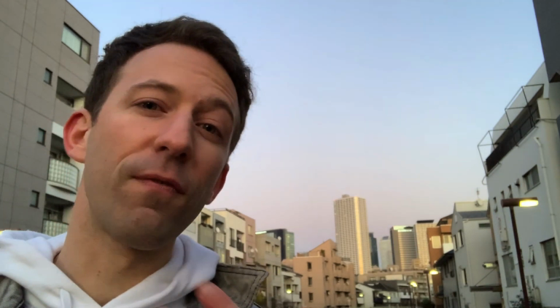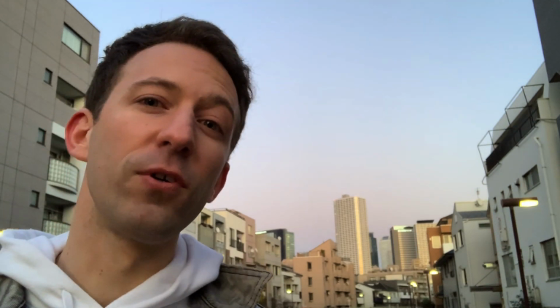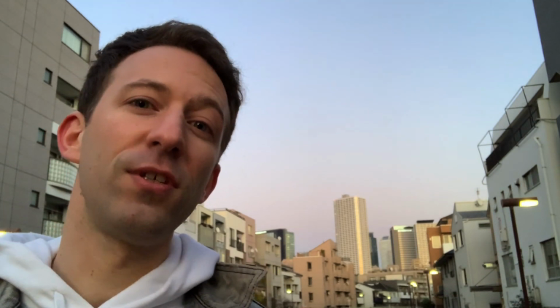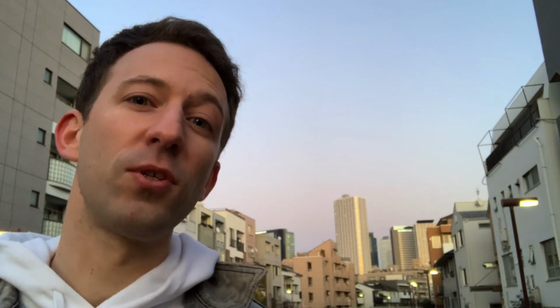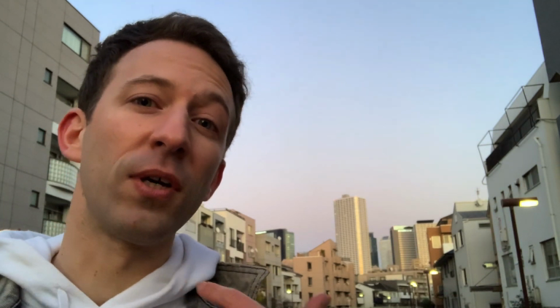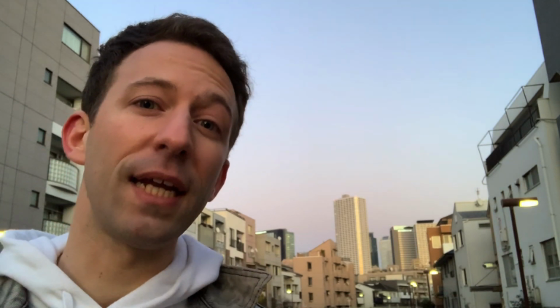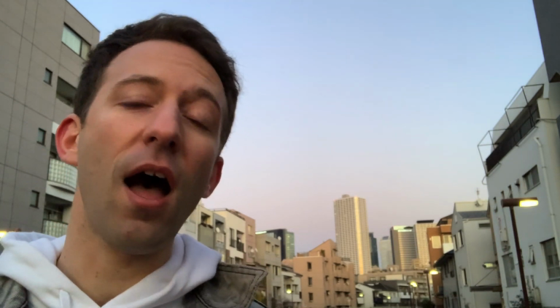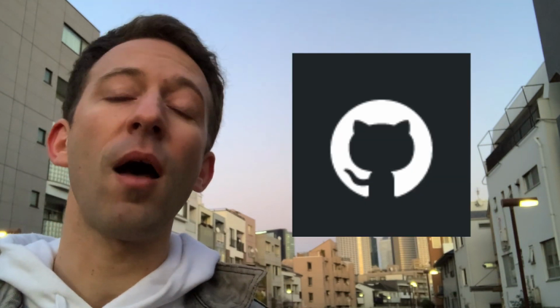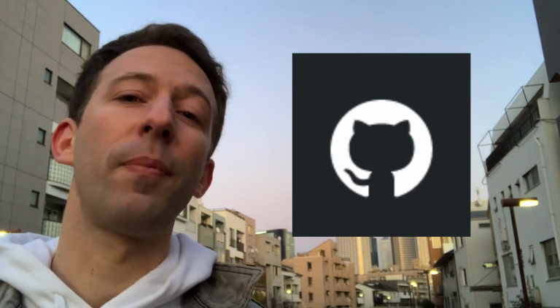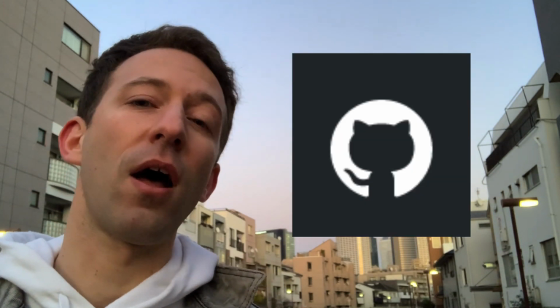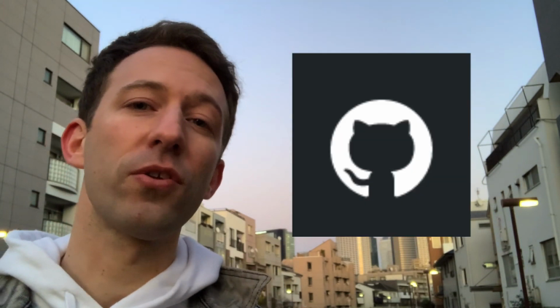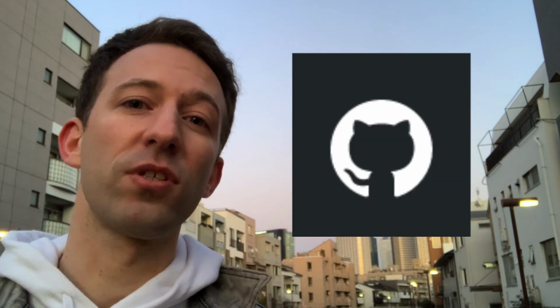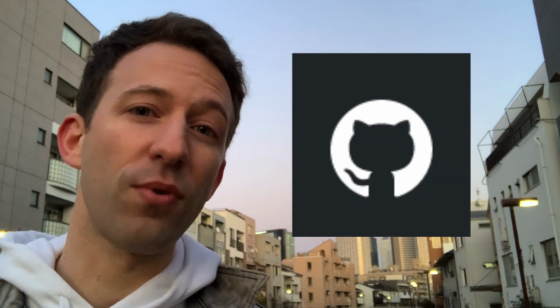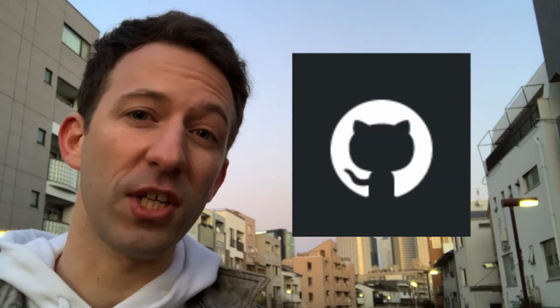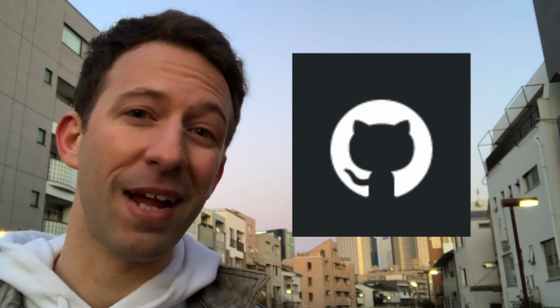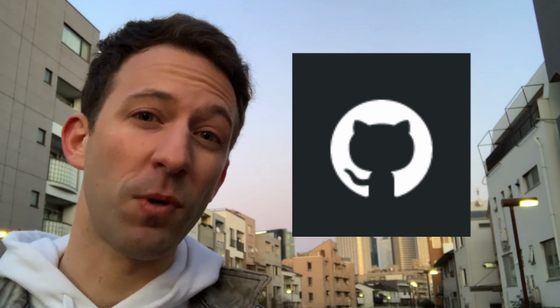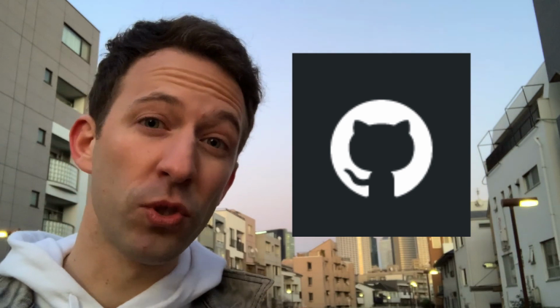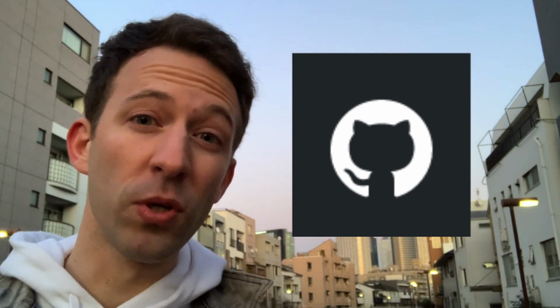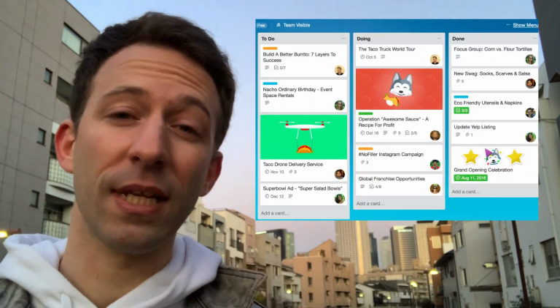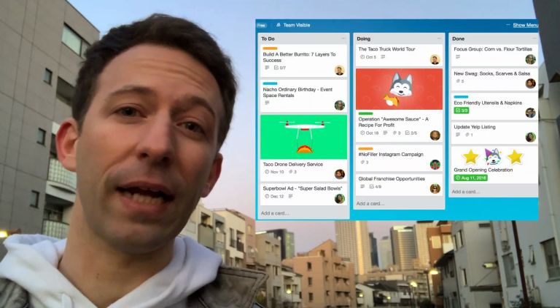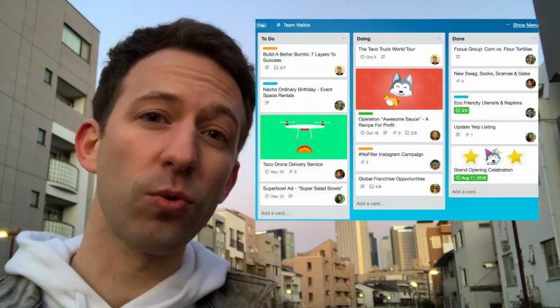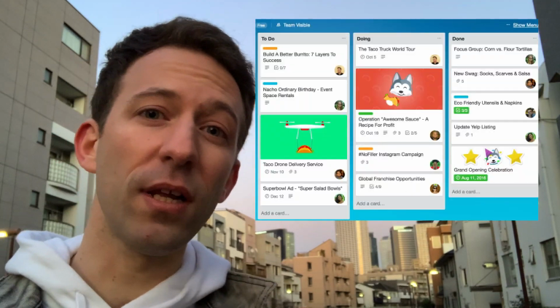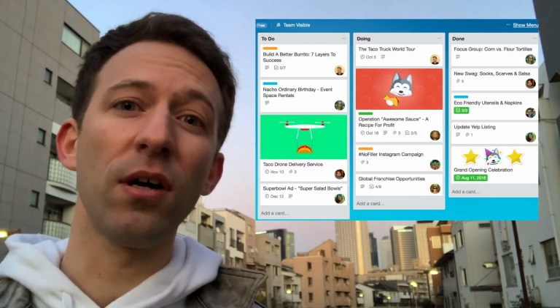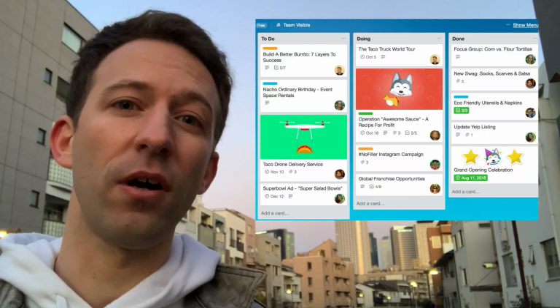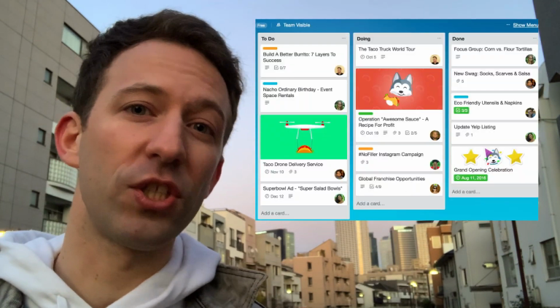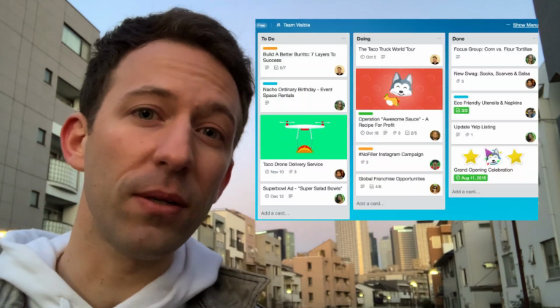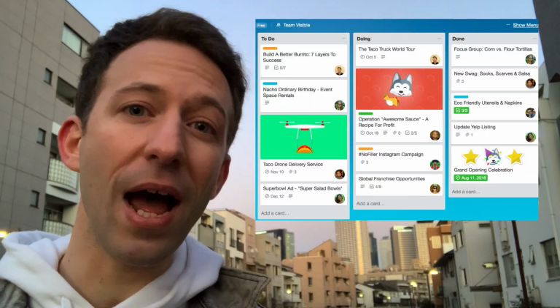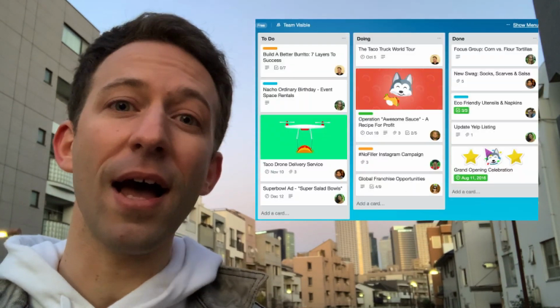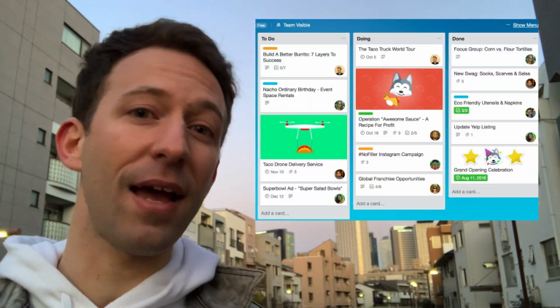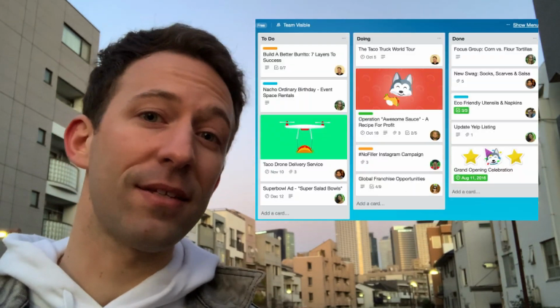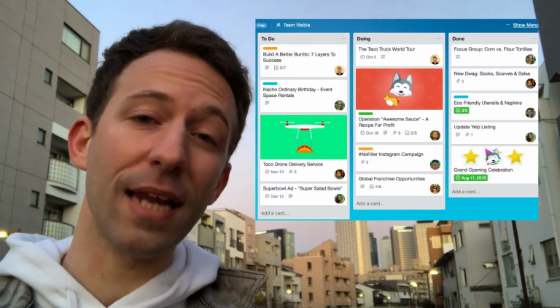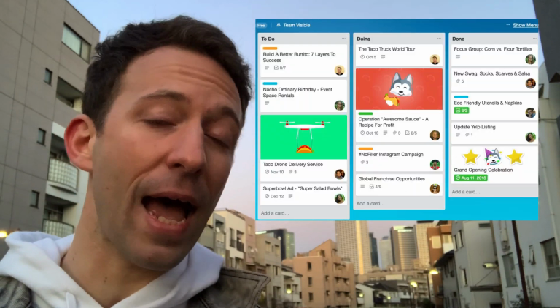Another way to show remote companies that you are a good fit for remote working is to show them that you've already mastered the tools necessary to work remotely. You need to know GitHub, but also some project management tools like Trello or Jira, and Slack.